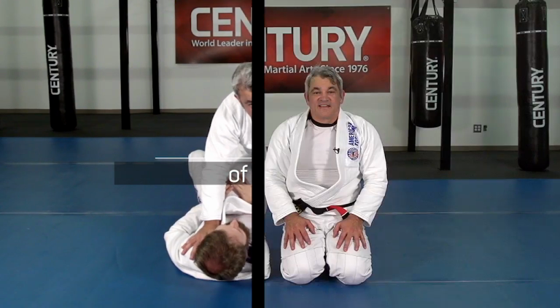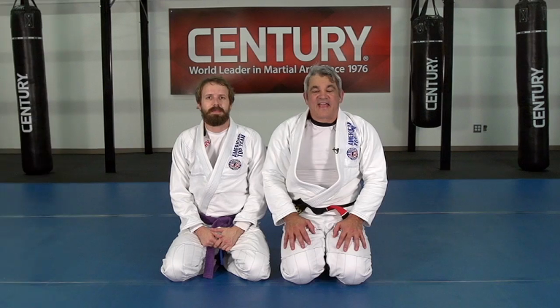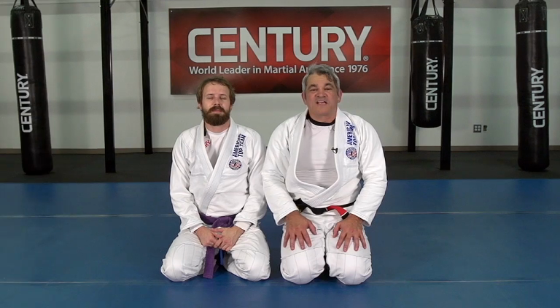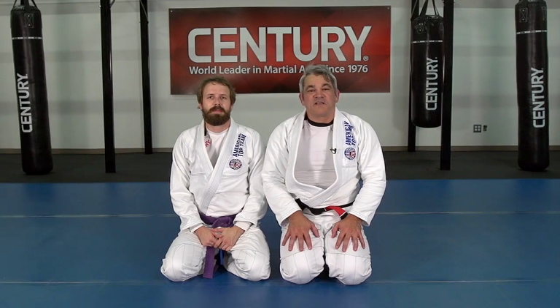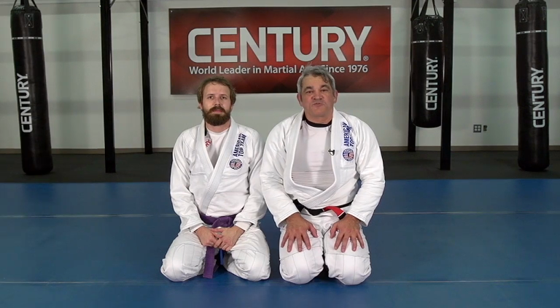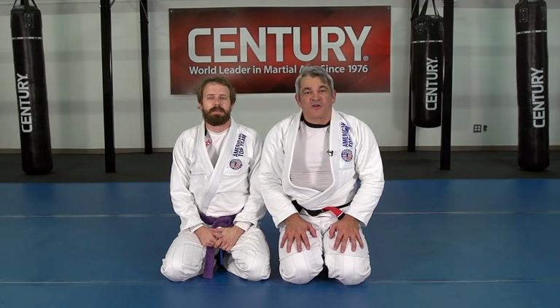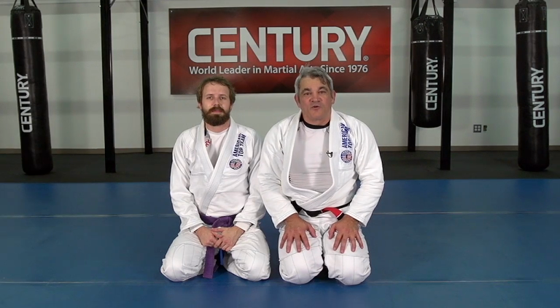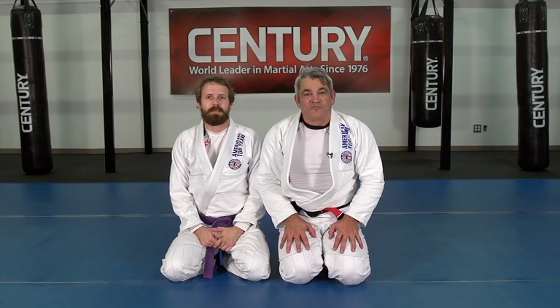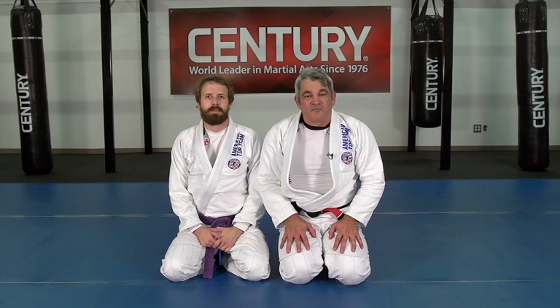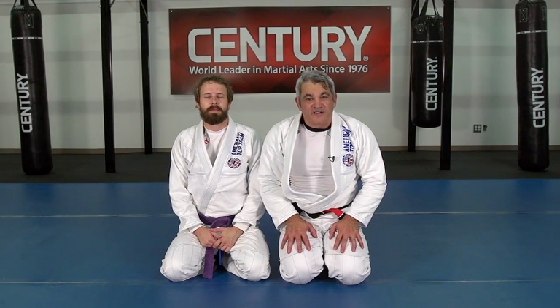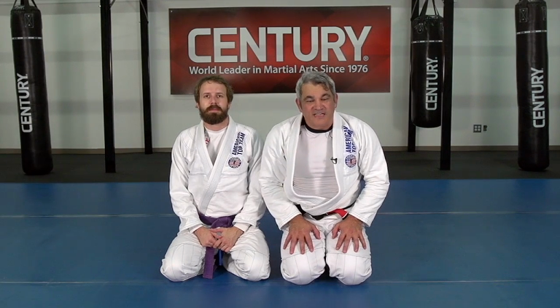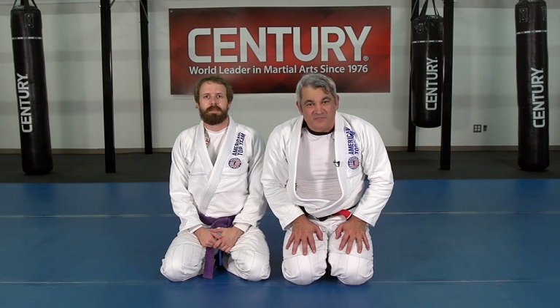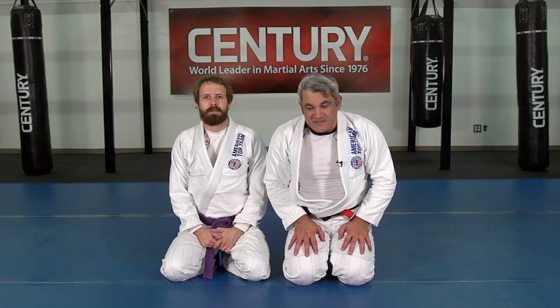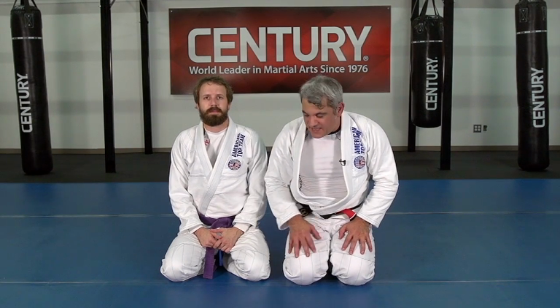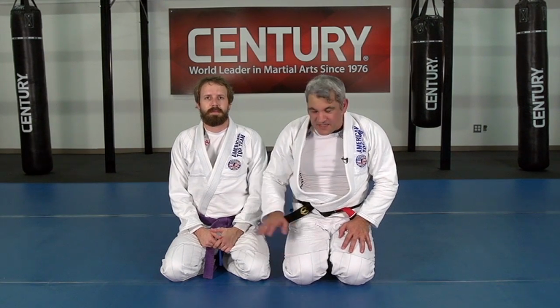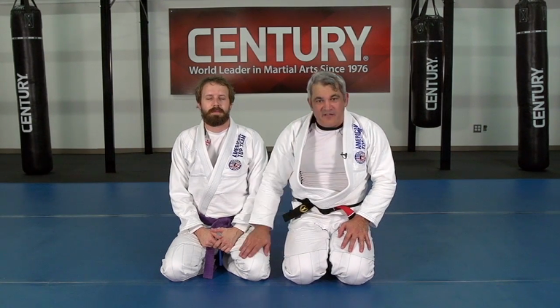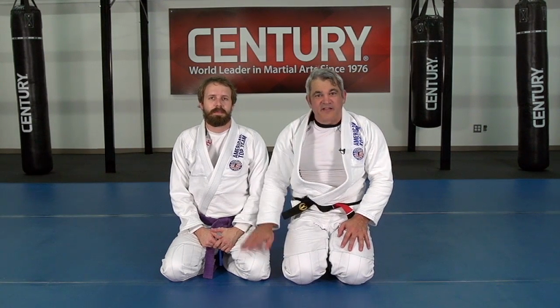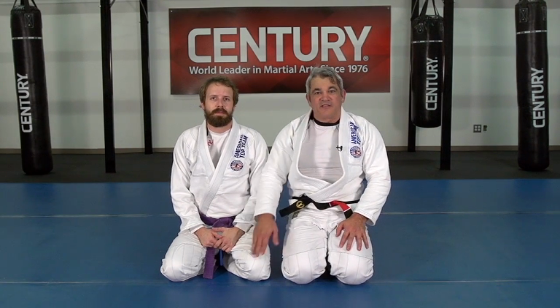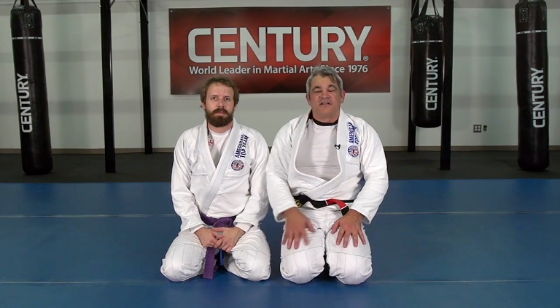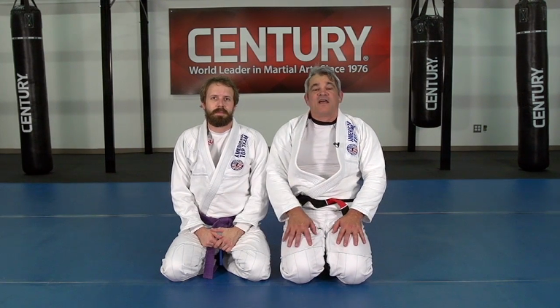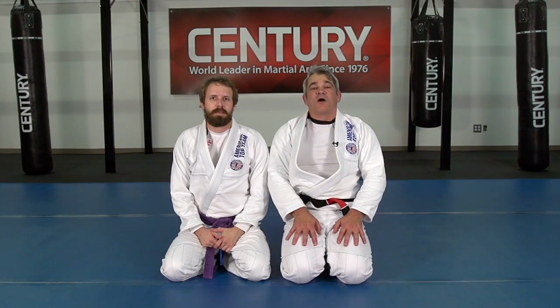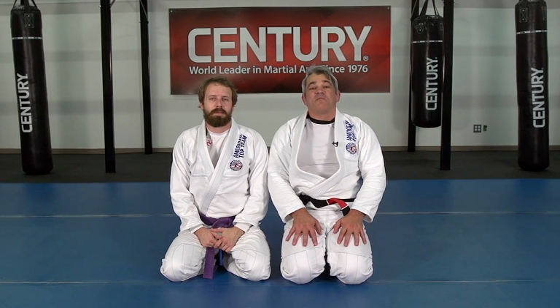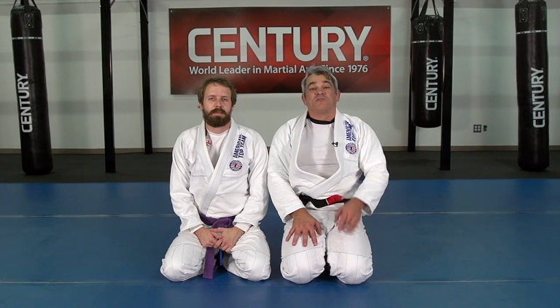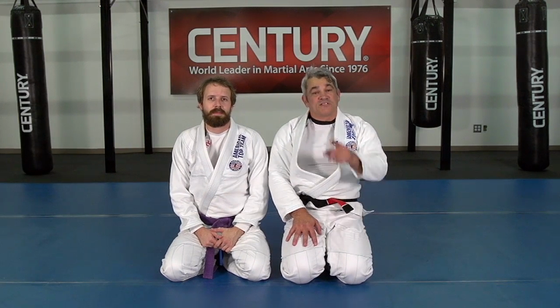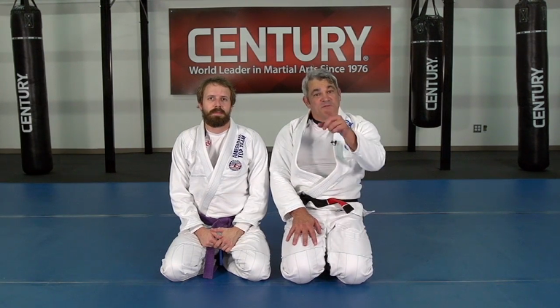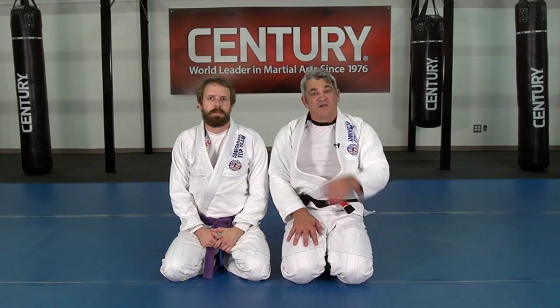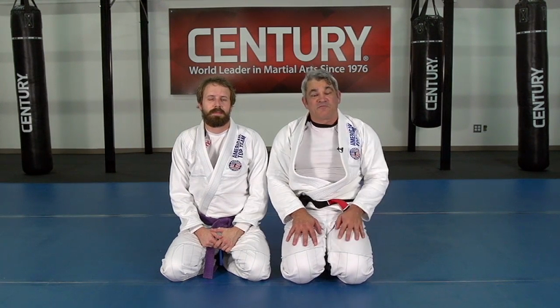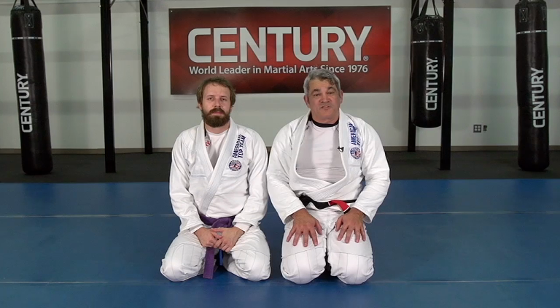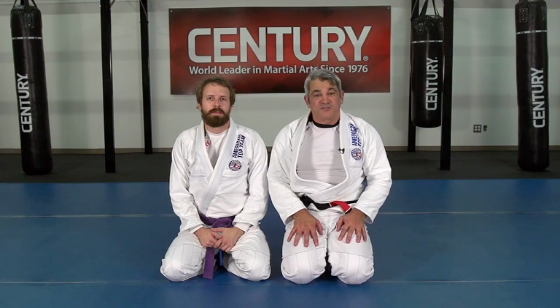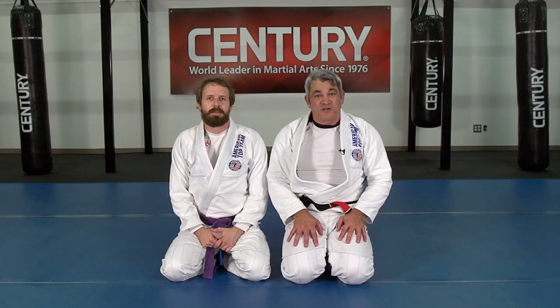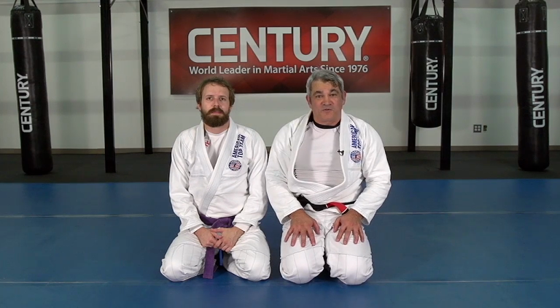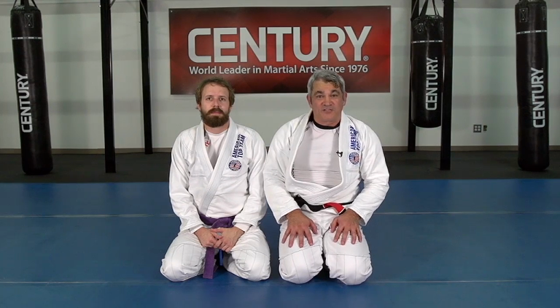Hey guys, my name is Ricardo Liborio from the American Top Team. I have Caio here helping me with the tip of the month from Century Martial Arts.